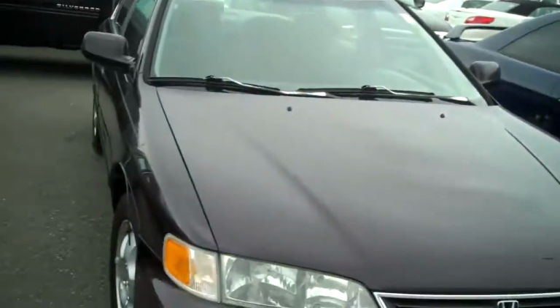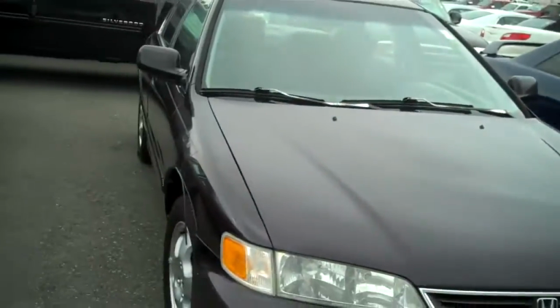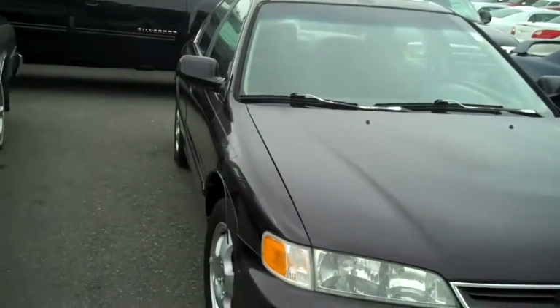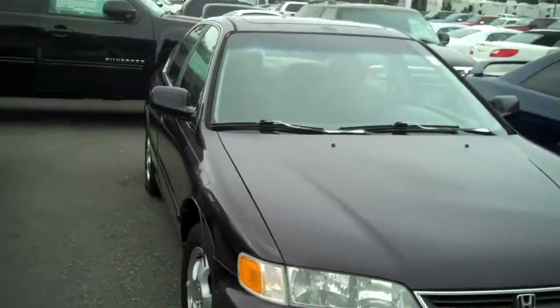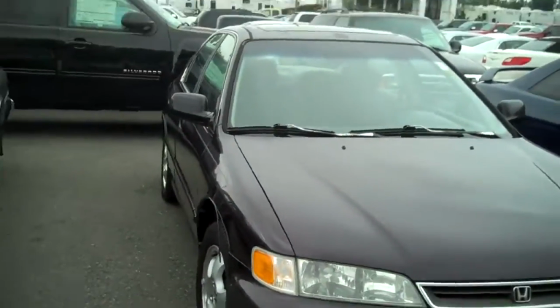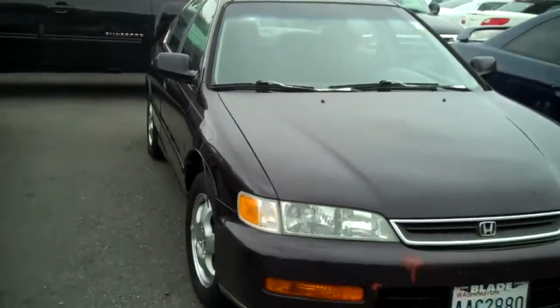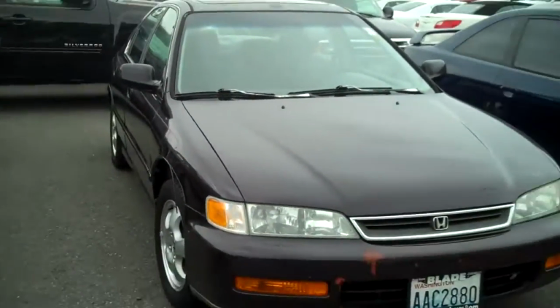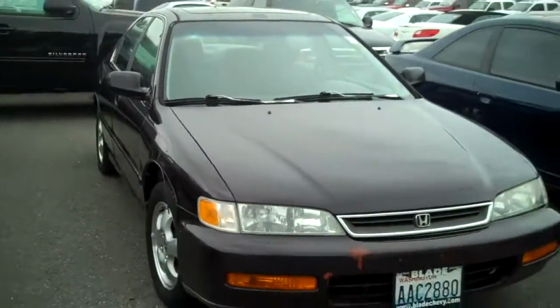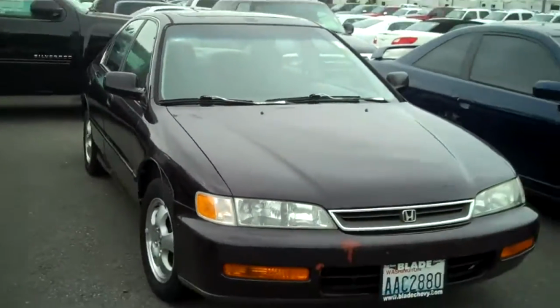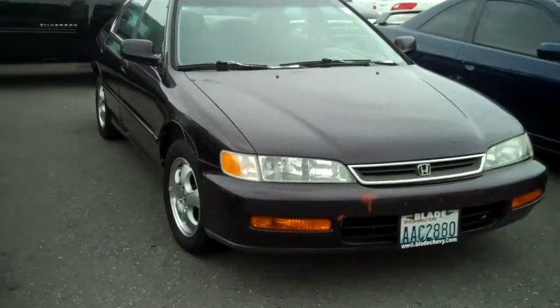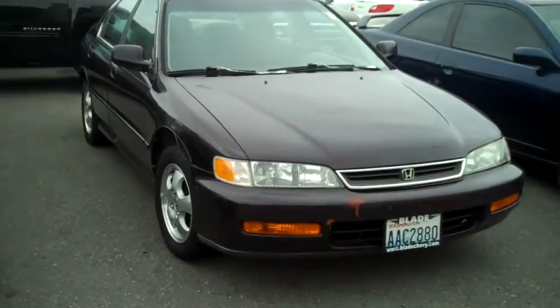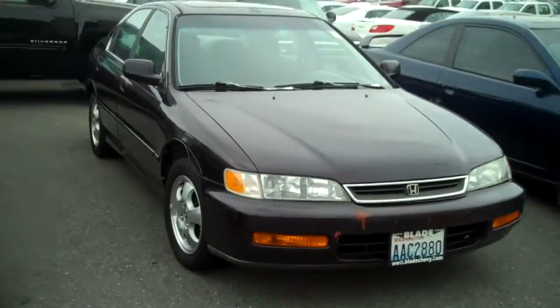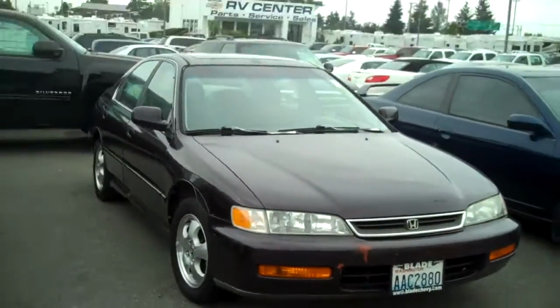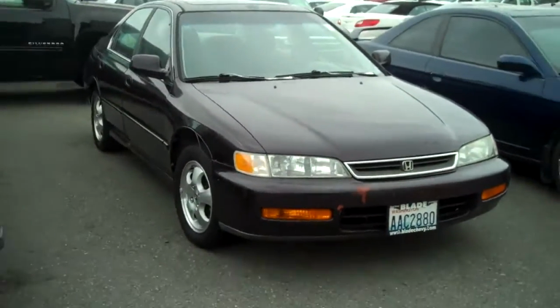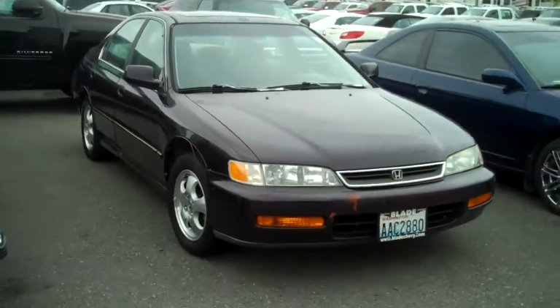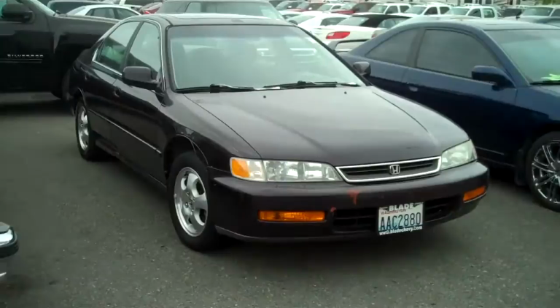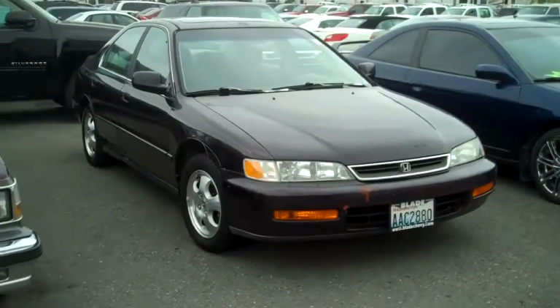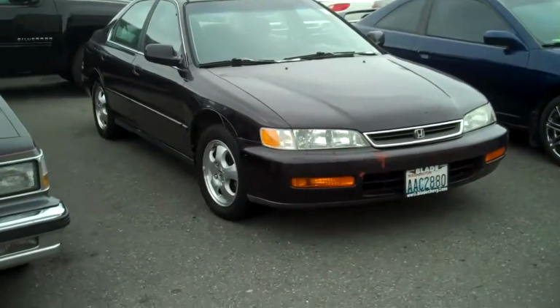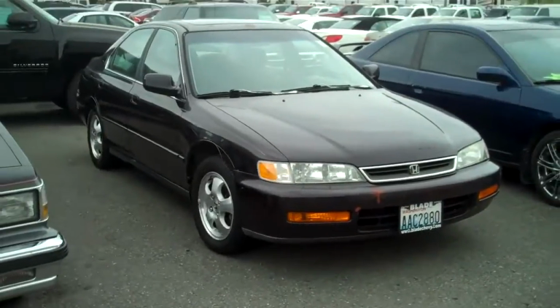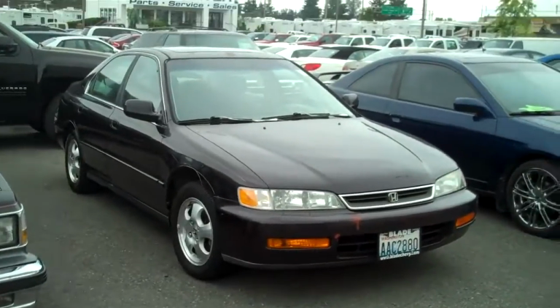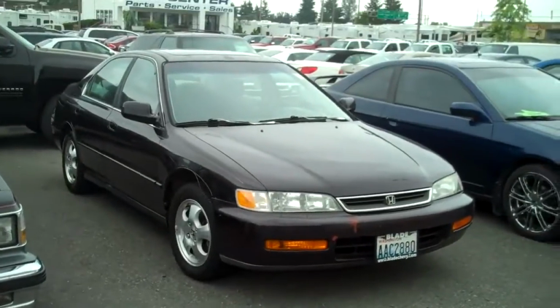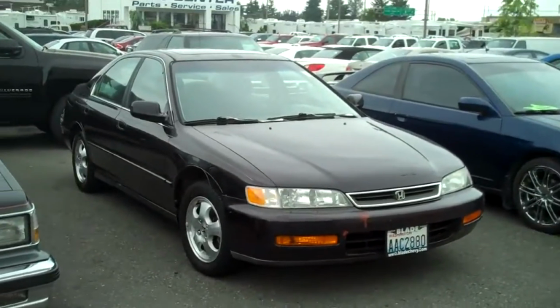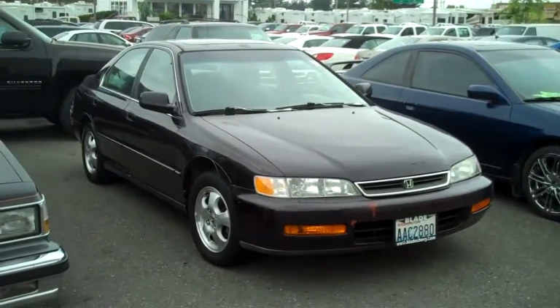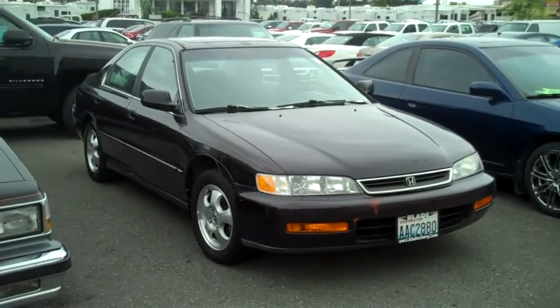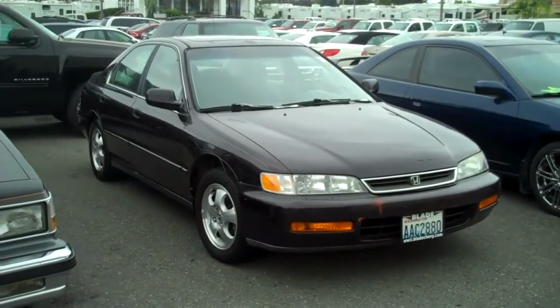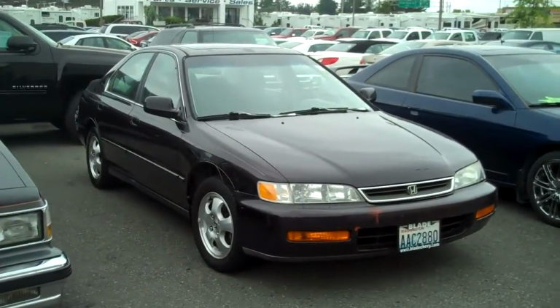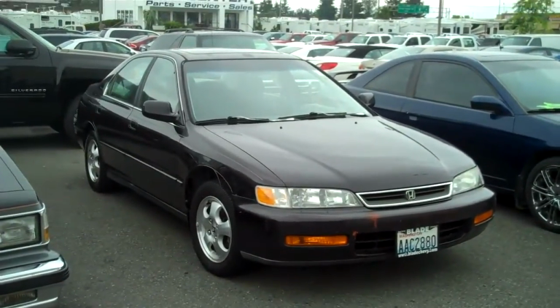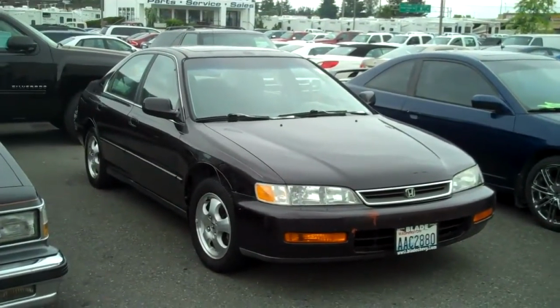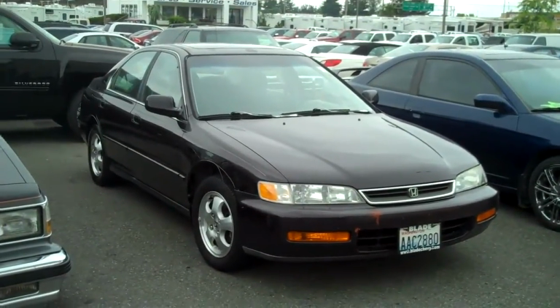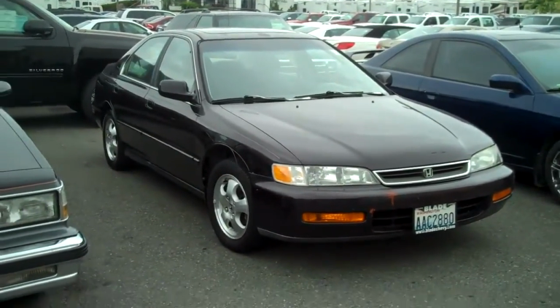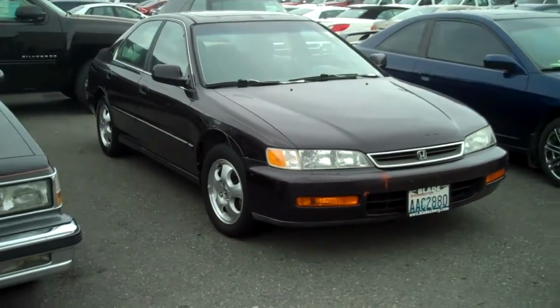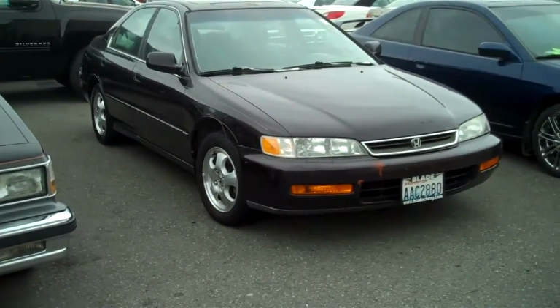Again, this is our 97 Honda Accord. Come by and see us at Blade Chevrolet.